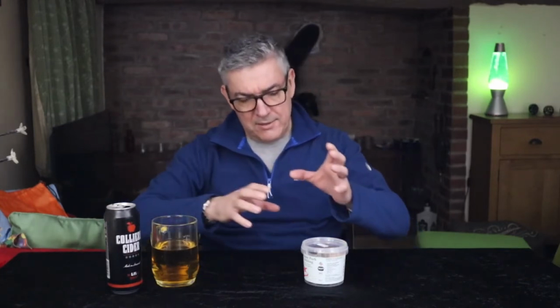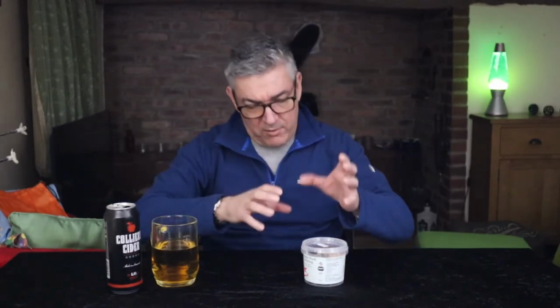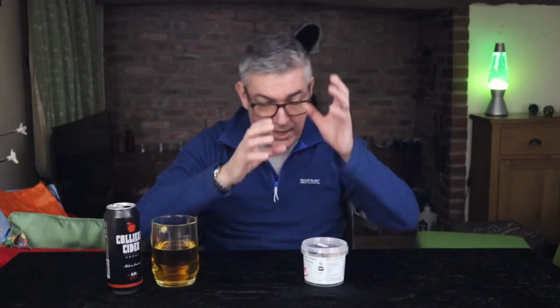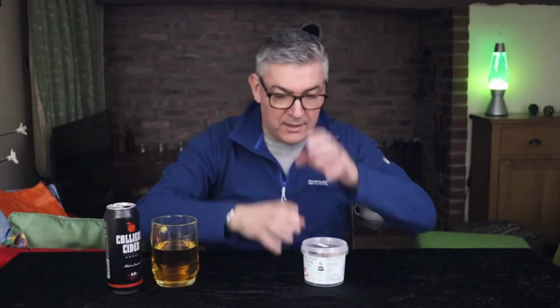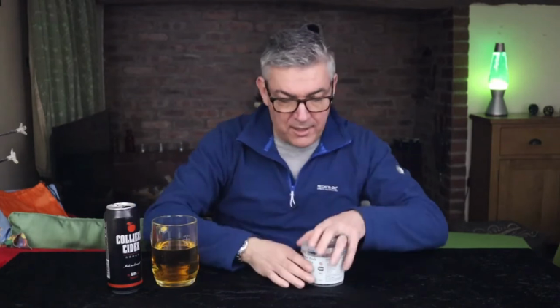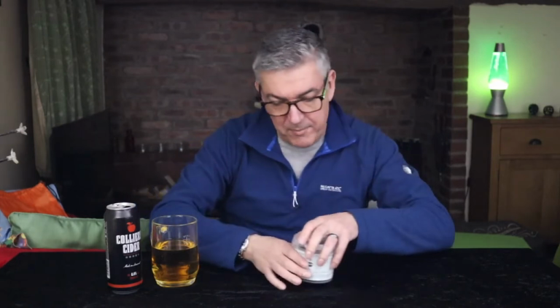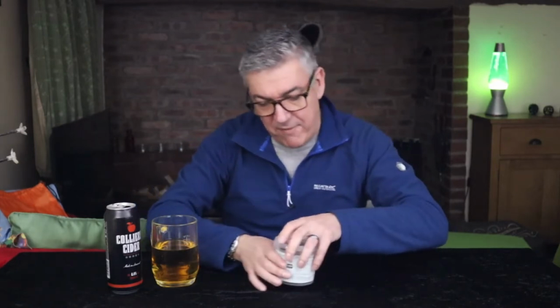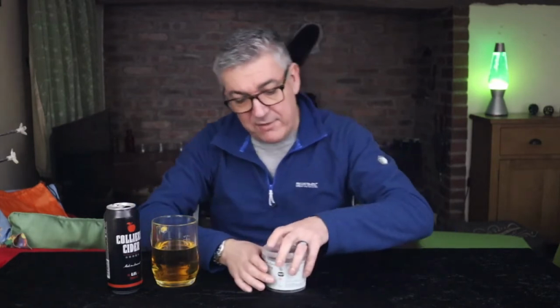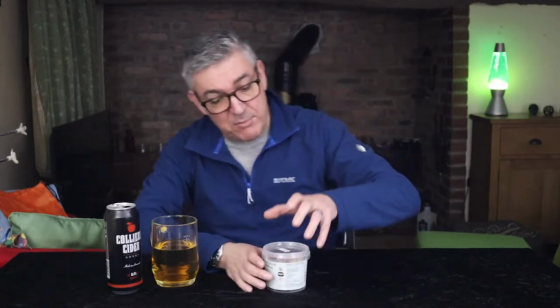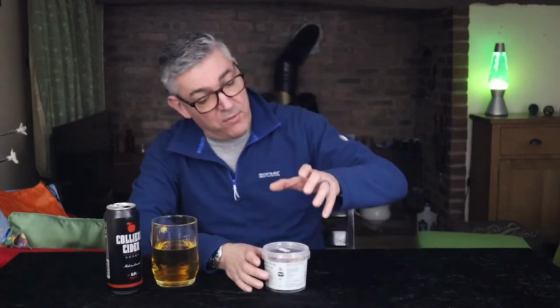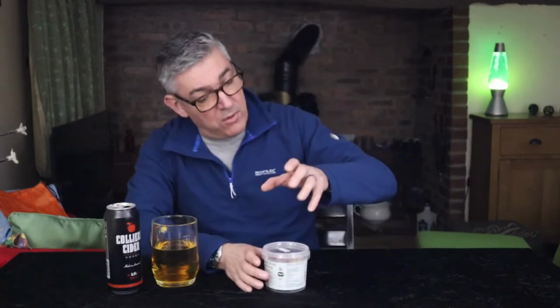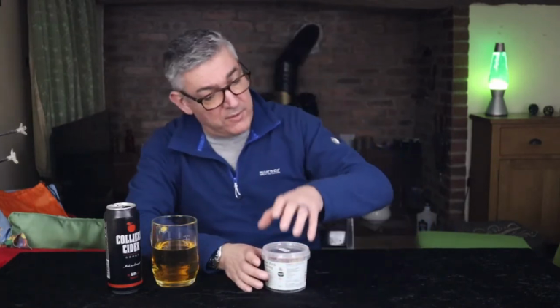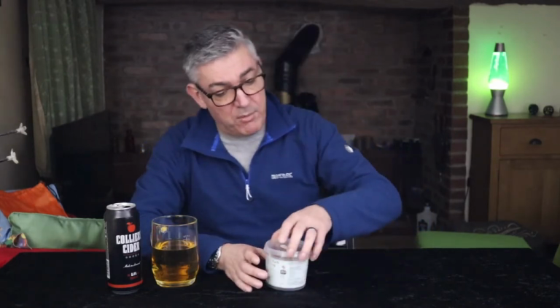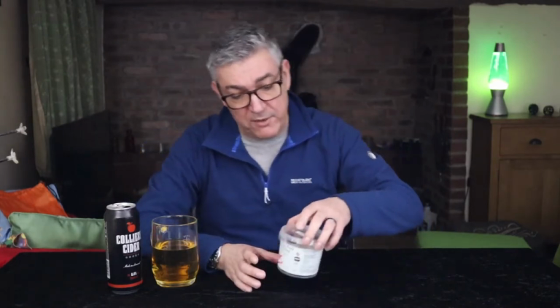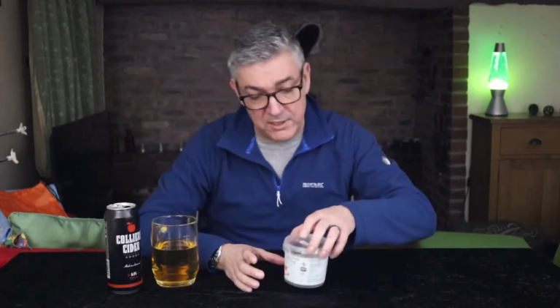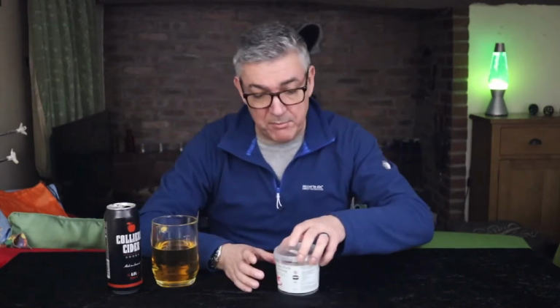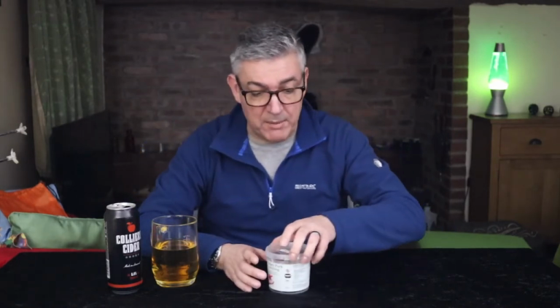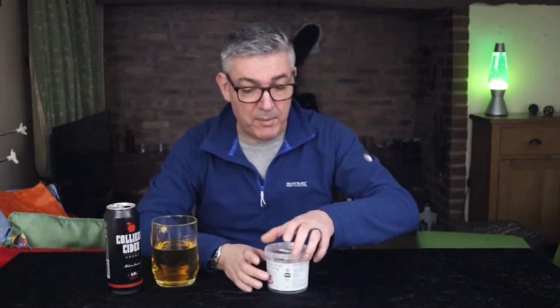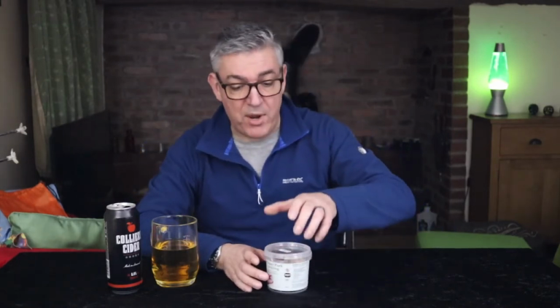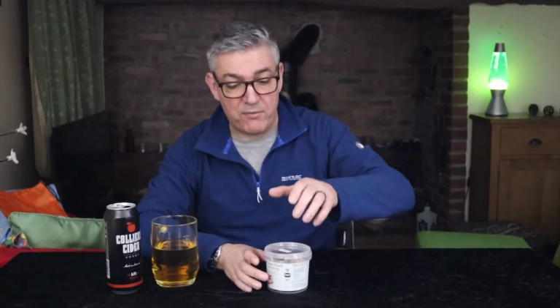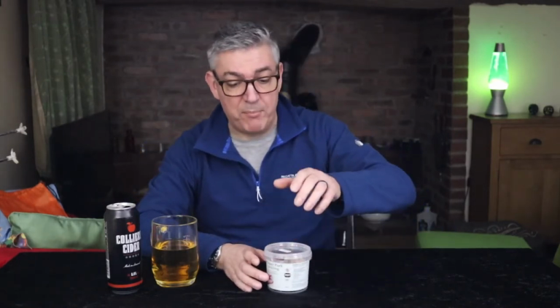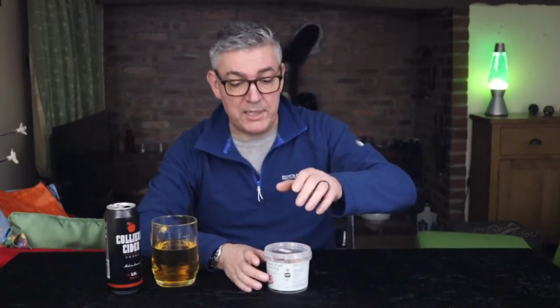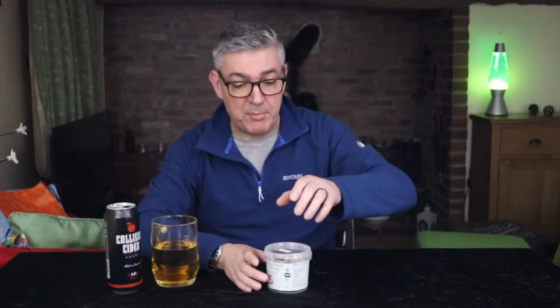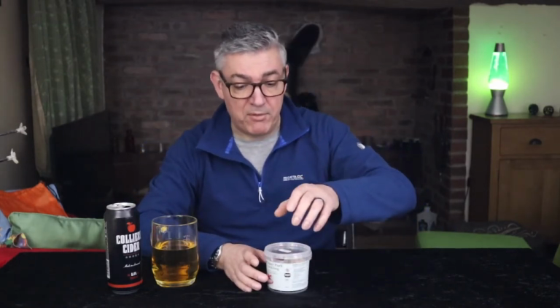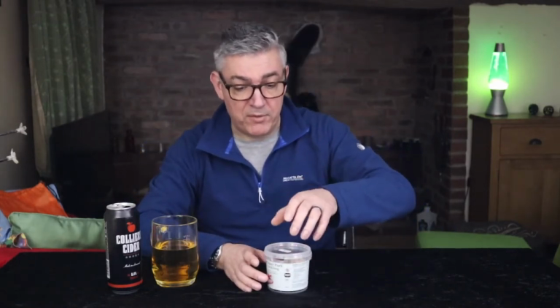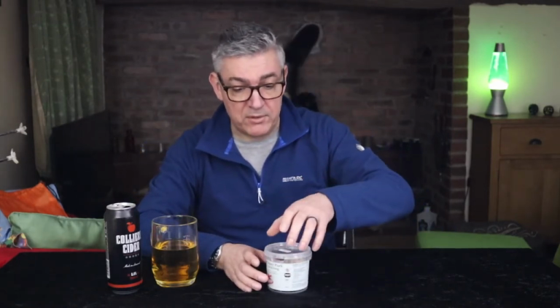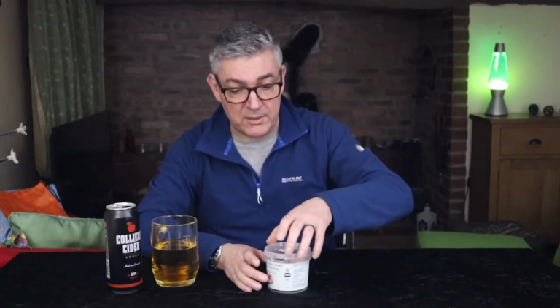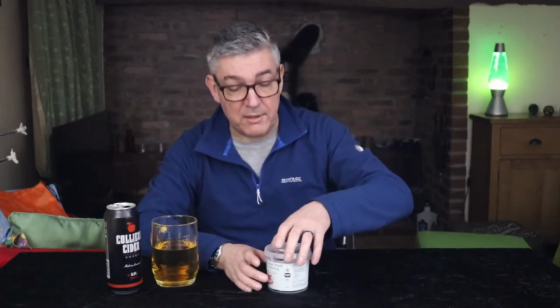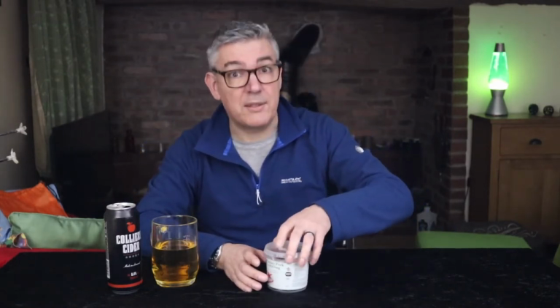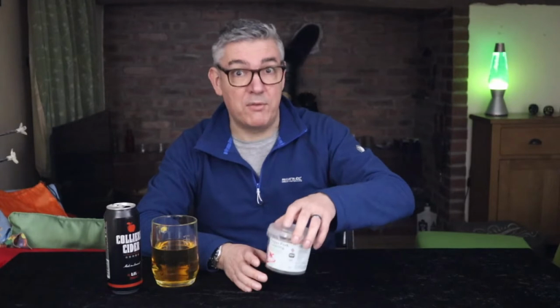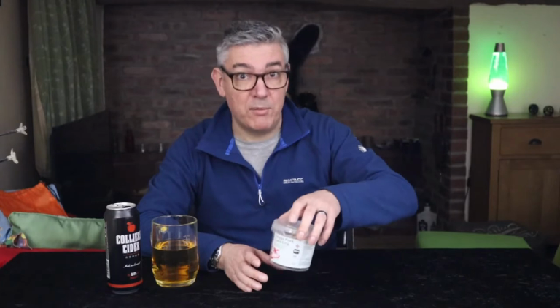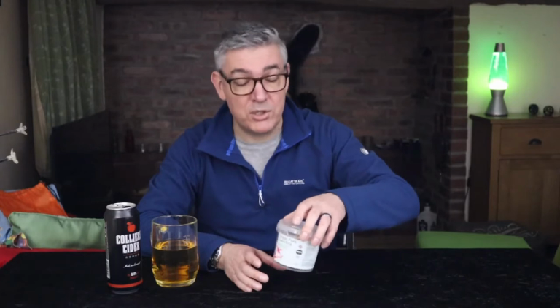Okay, never had these before — they were gifted to me by Brett from Beardy Beer Reviews. Thank you very much.